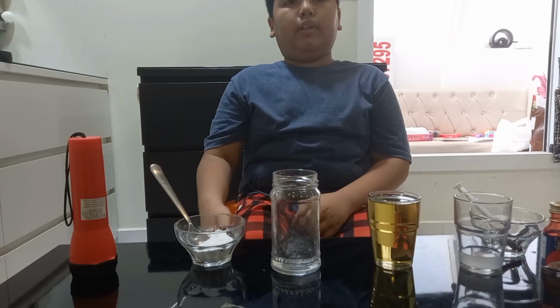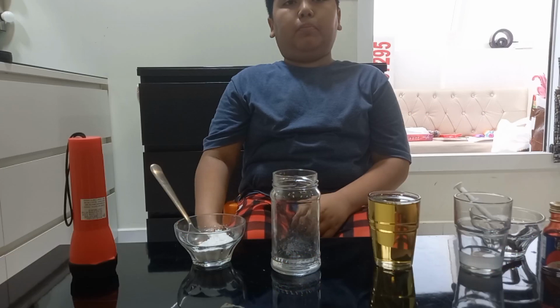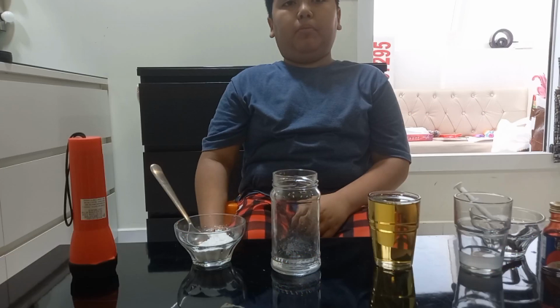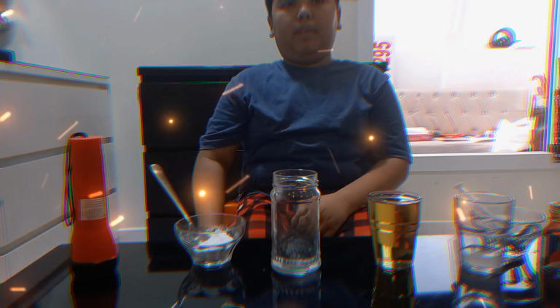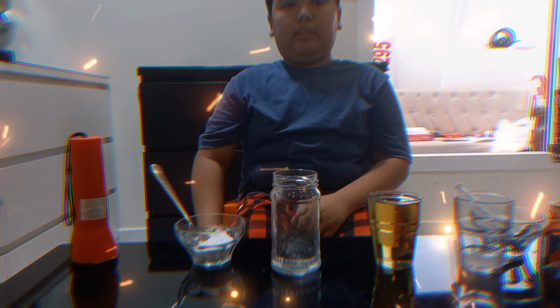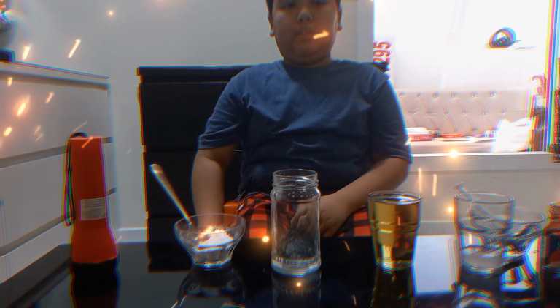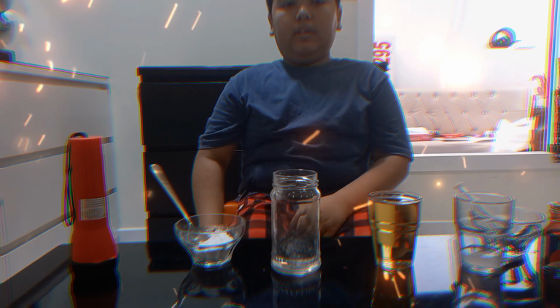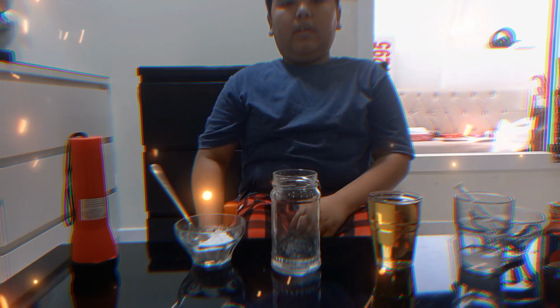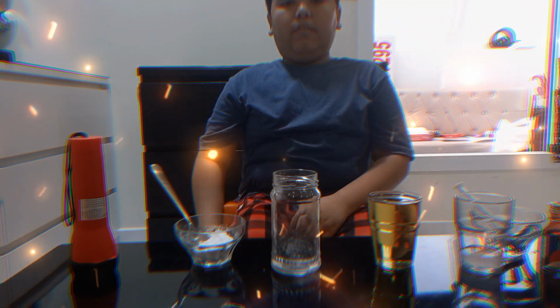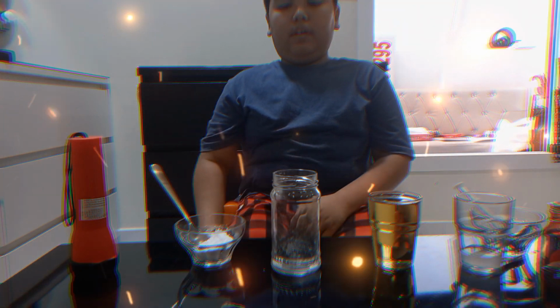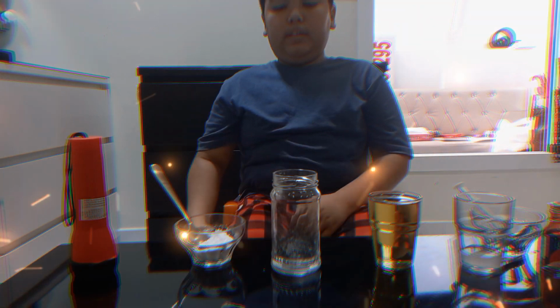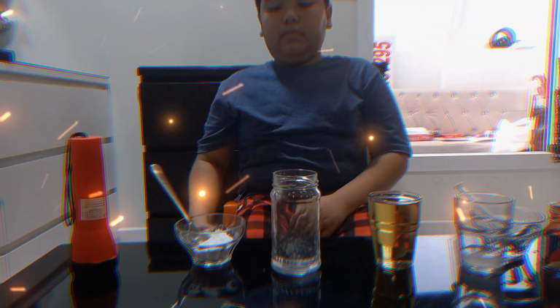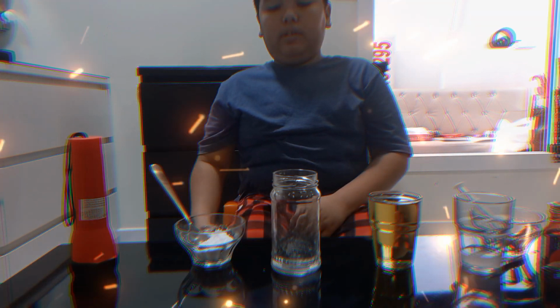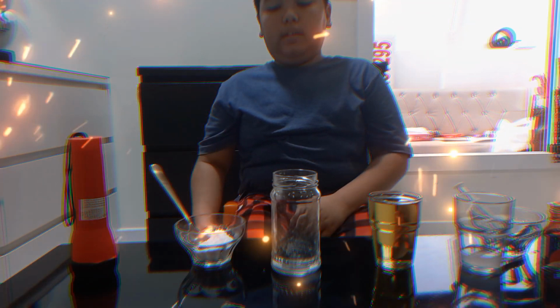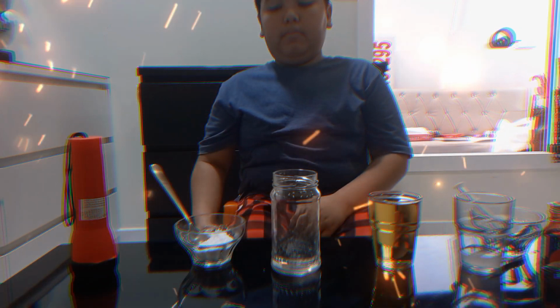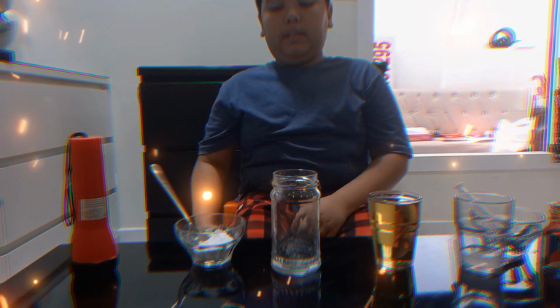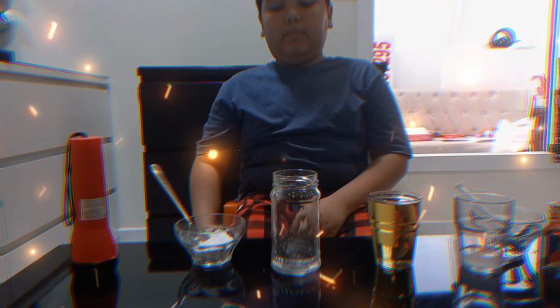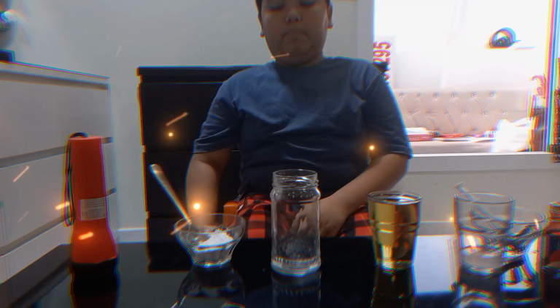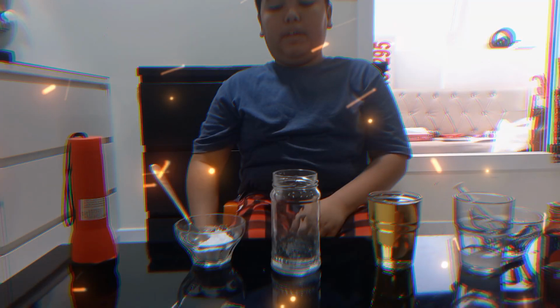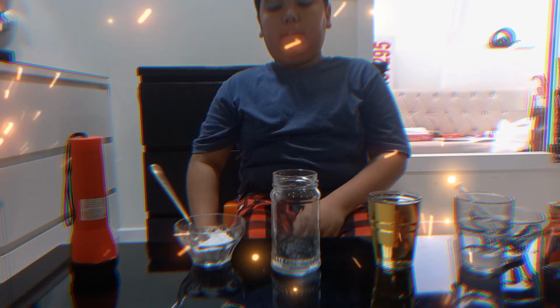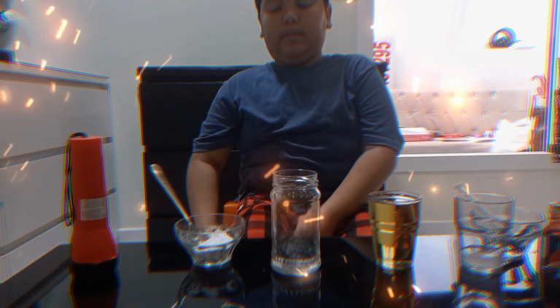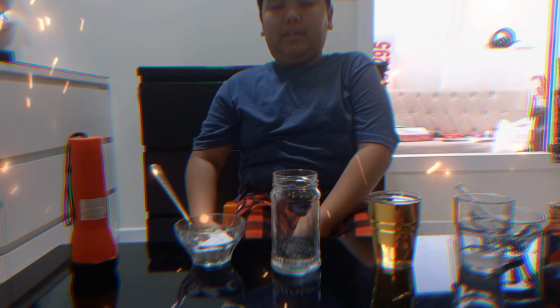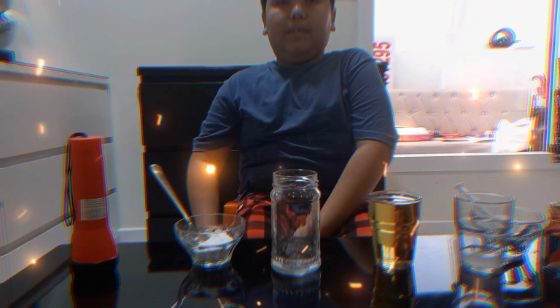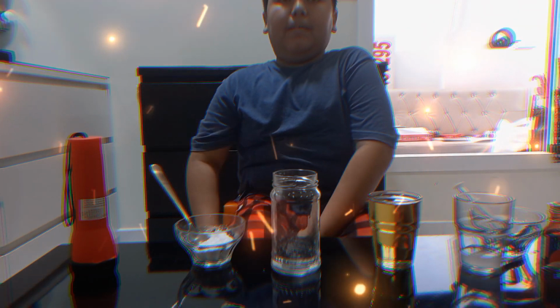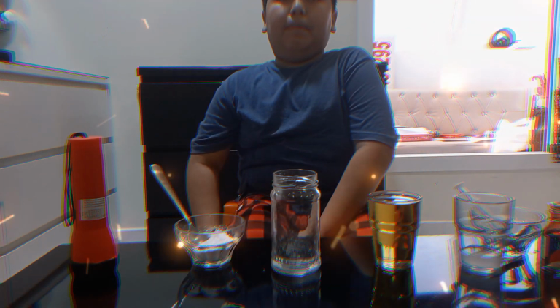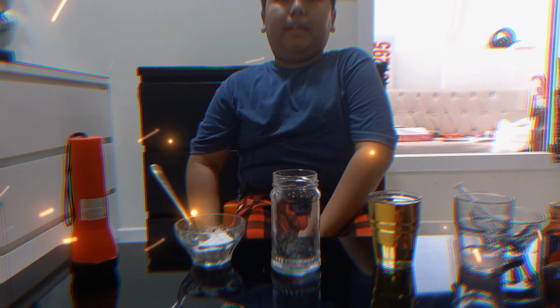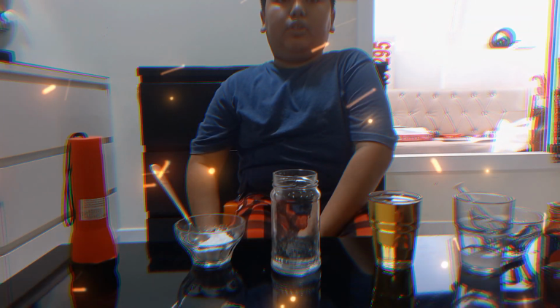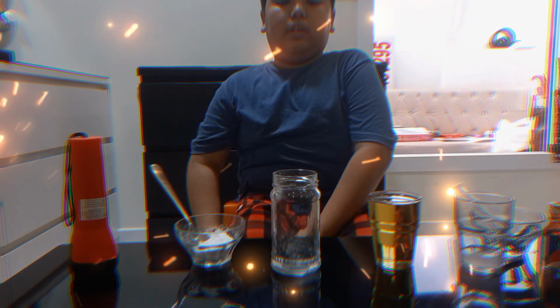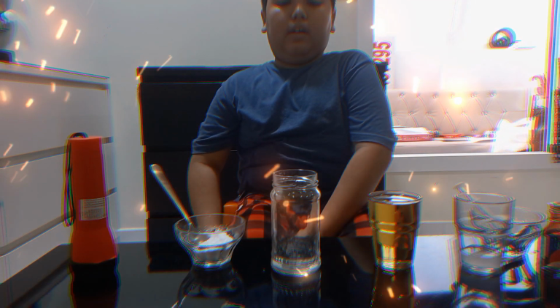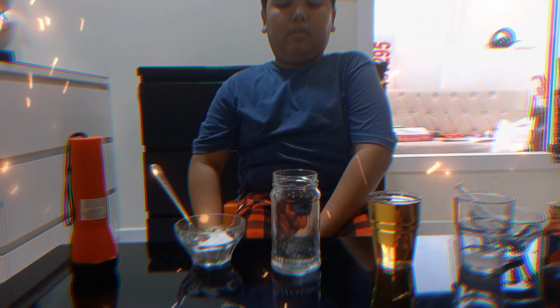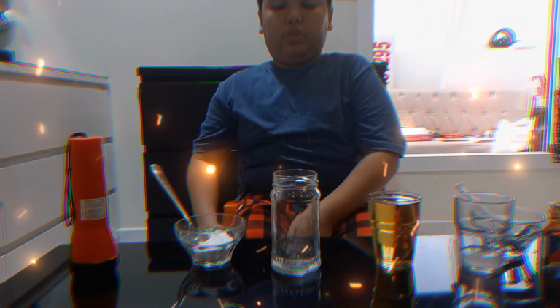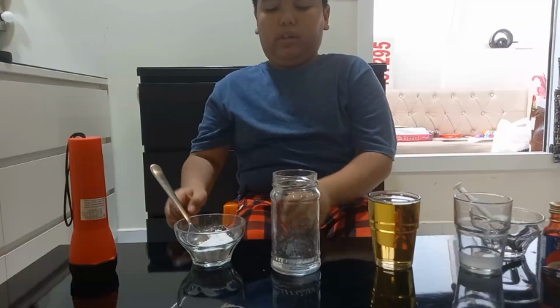Now I'm gonna start my experiment. First, we're gonna put the baking soda in the jar.